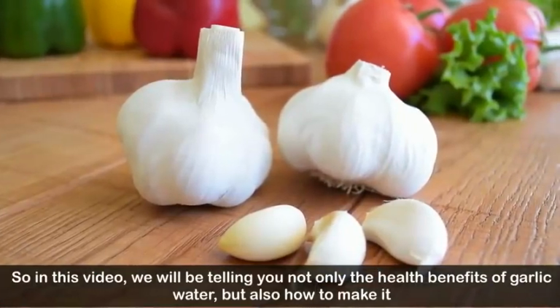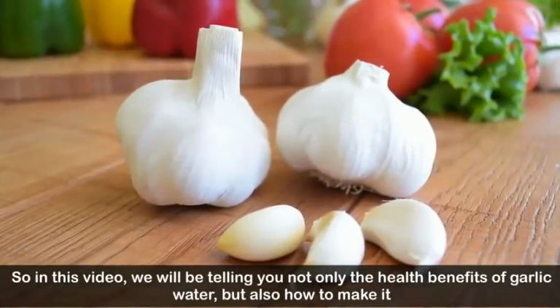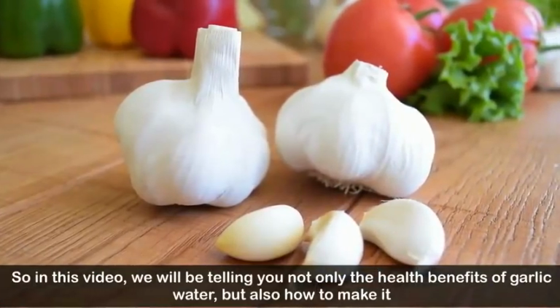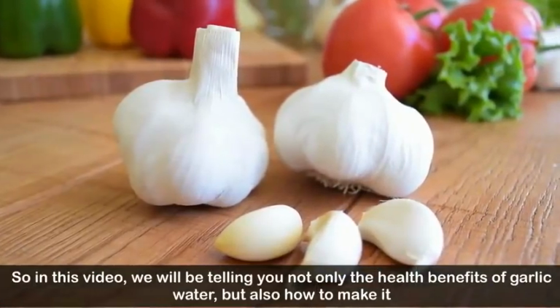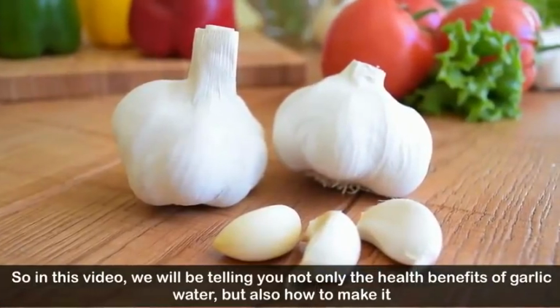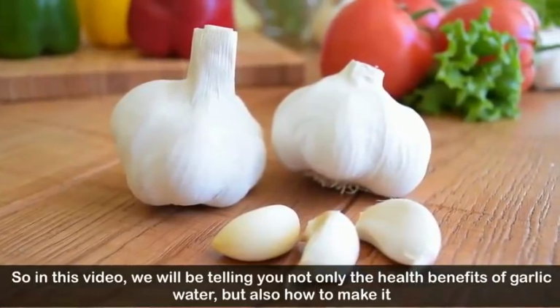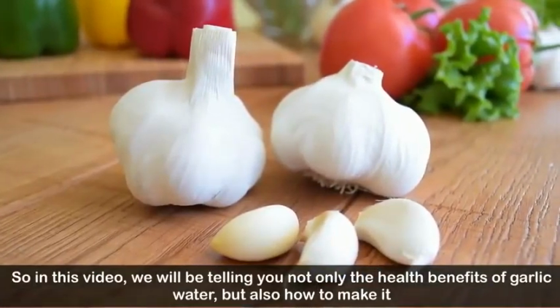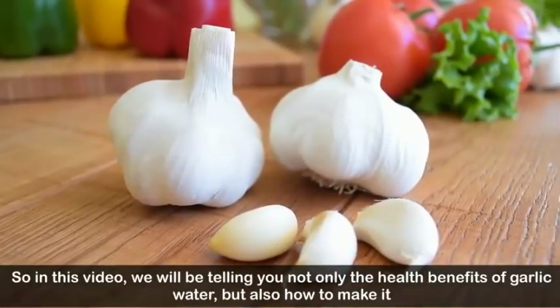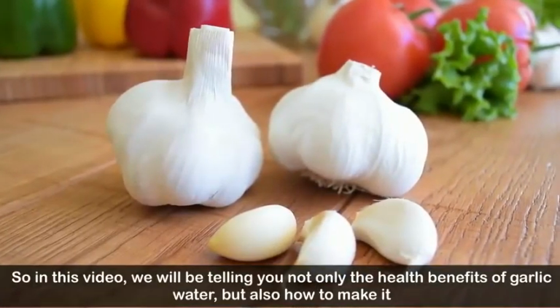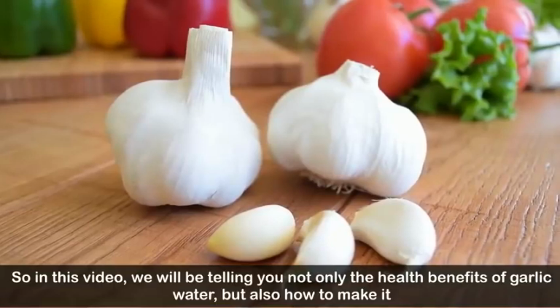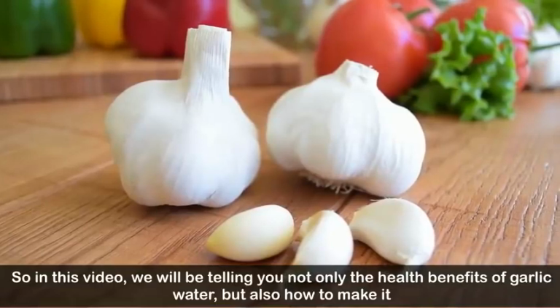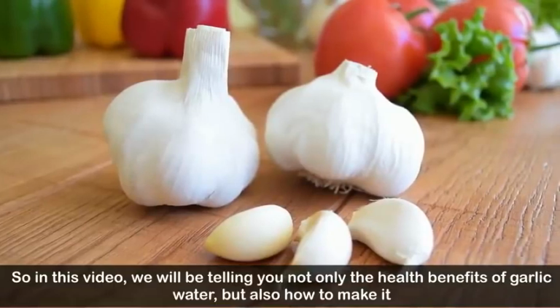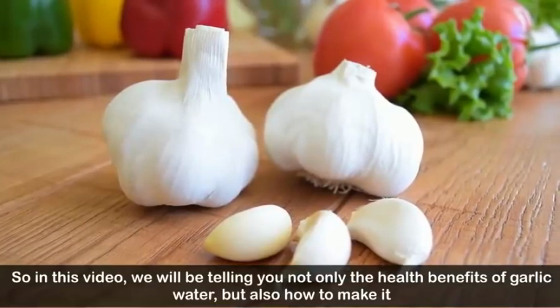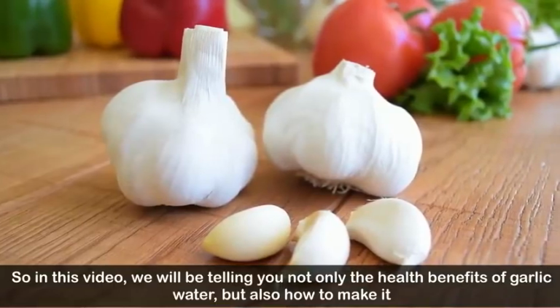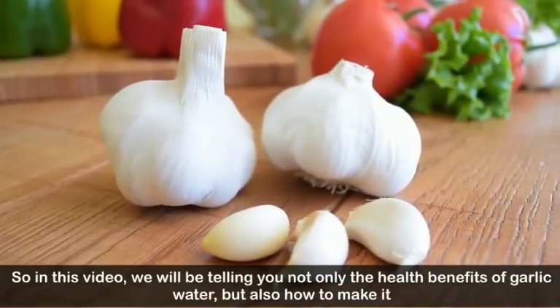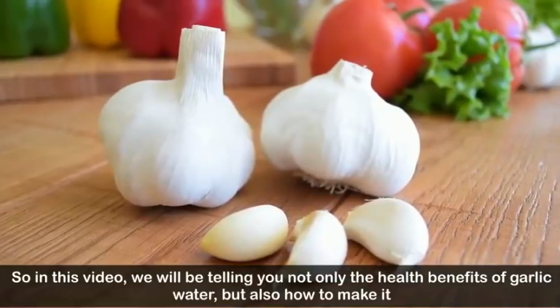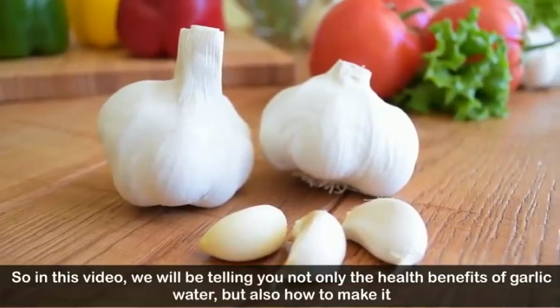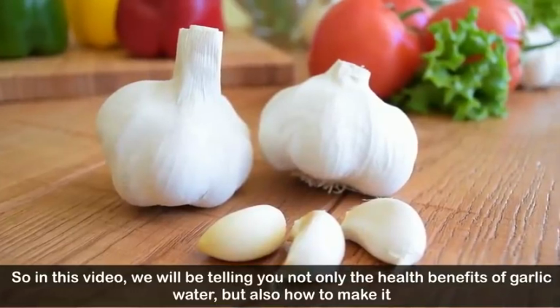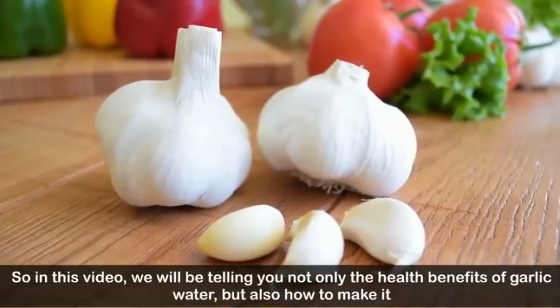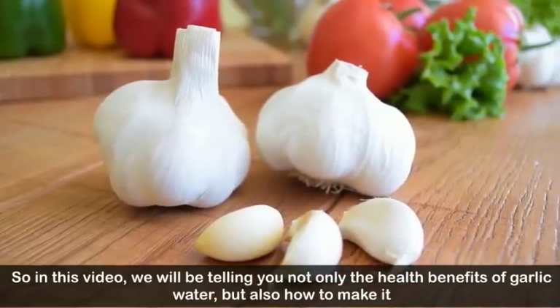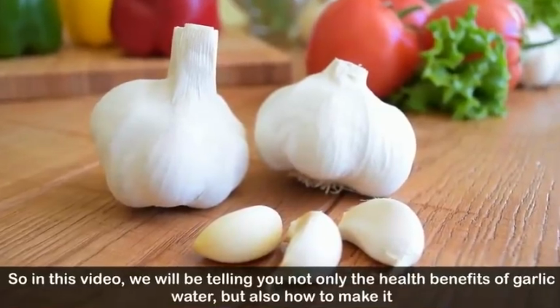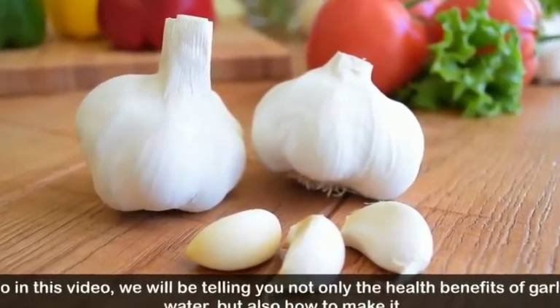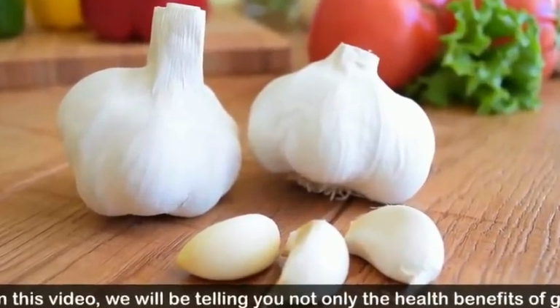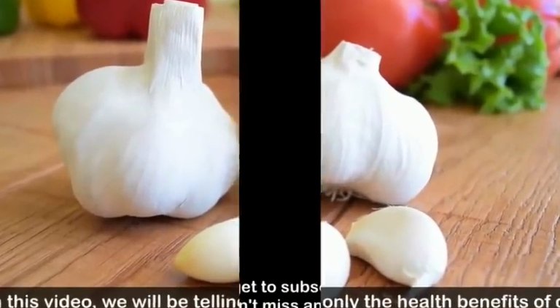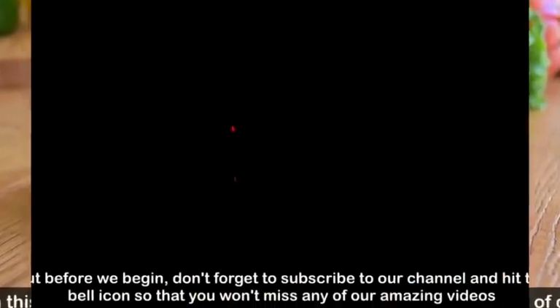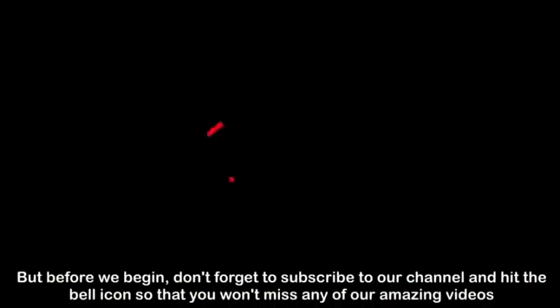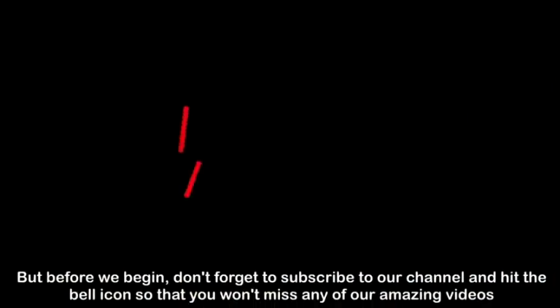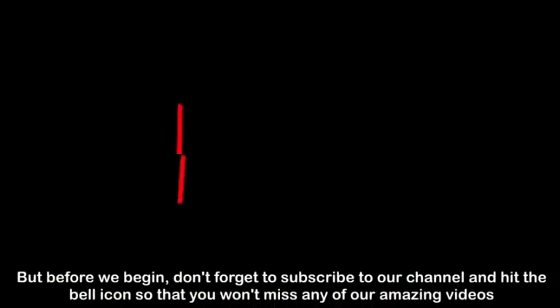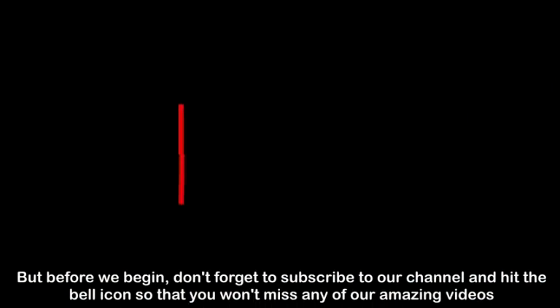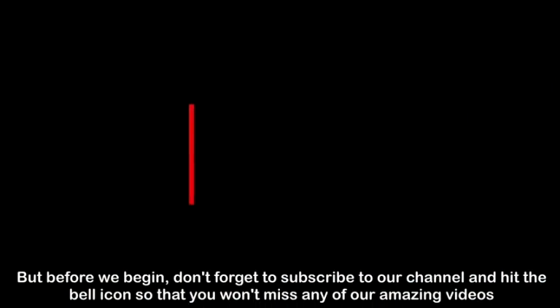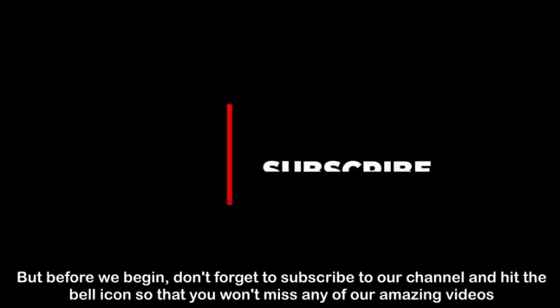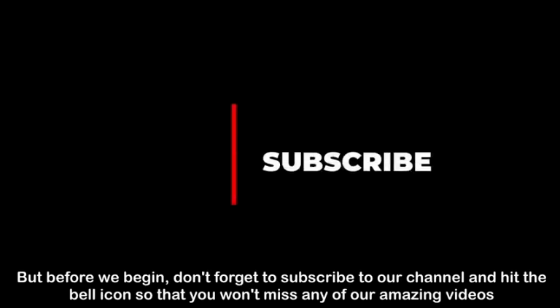In this video we will be telling you not only the health benefits of garlic water, but also how to make it.